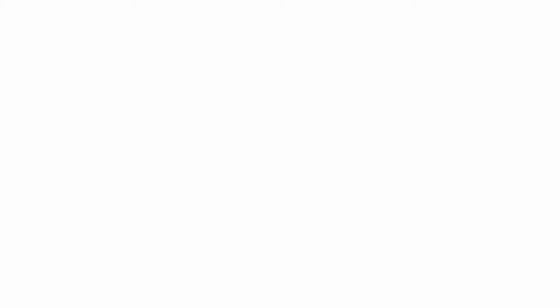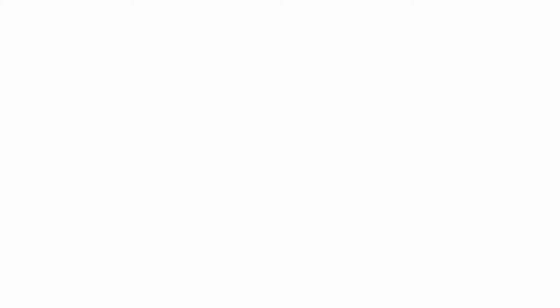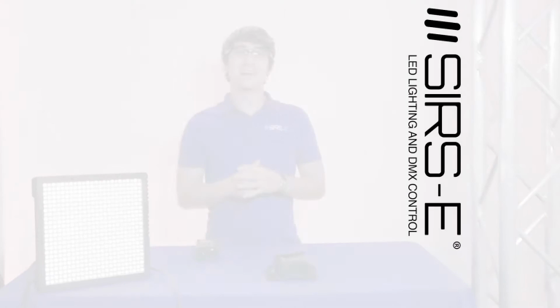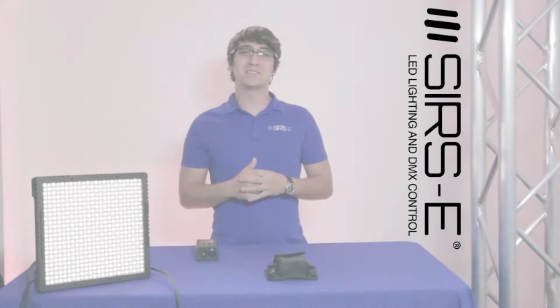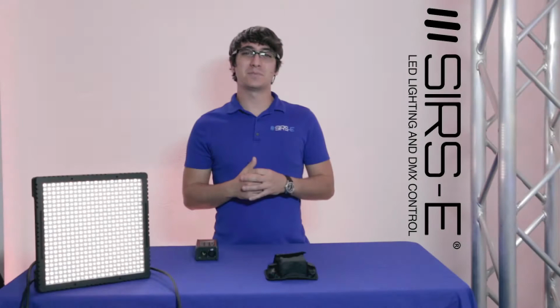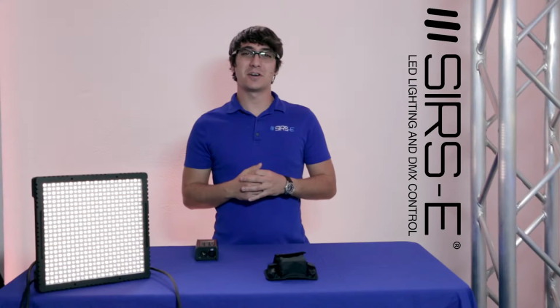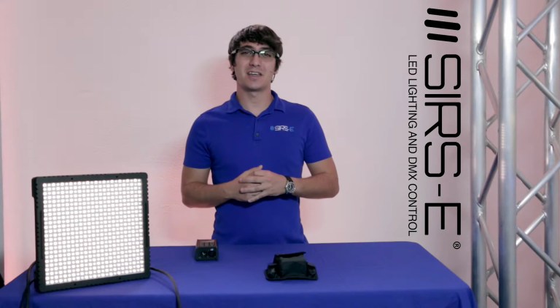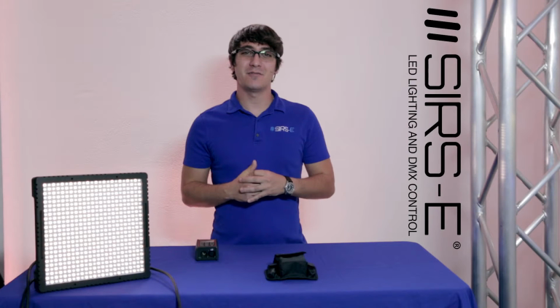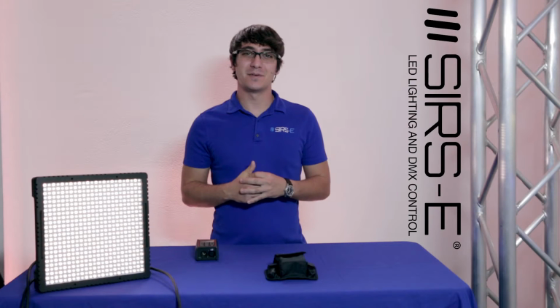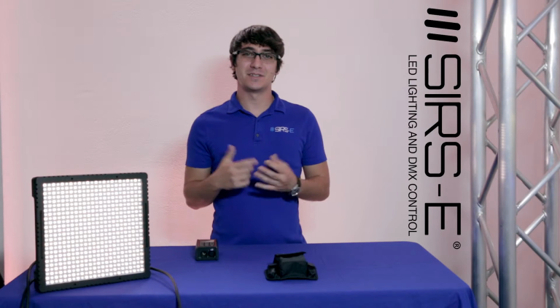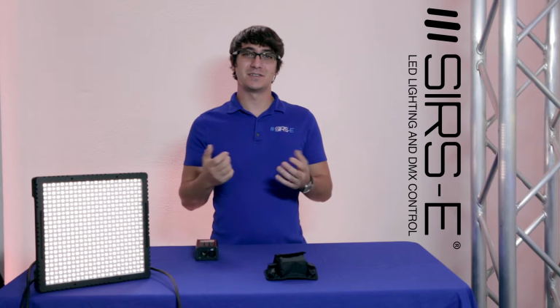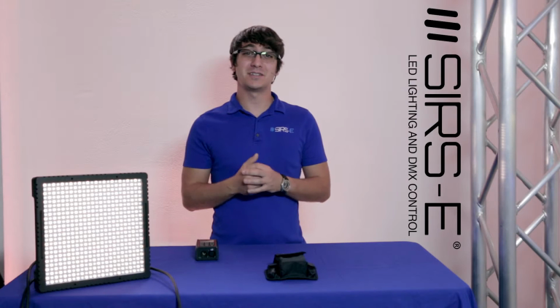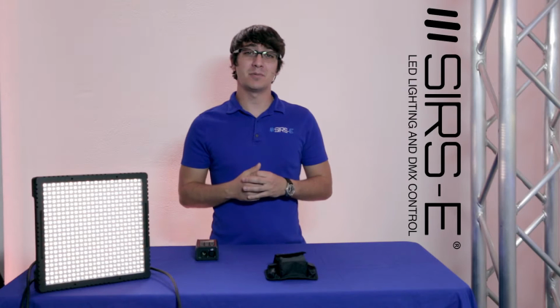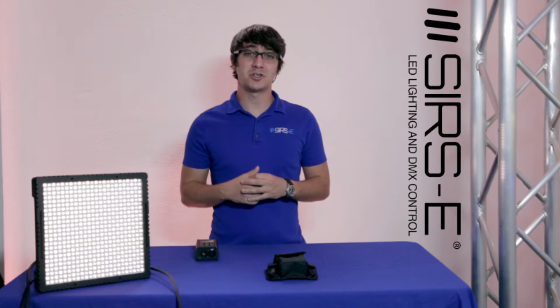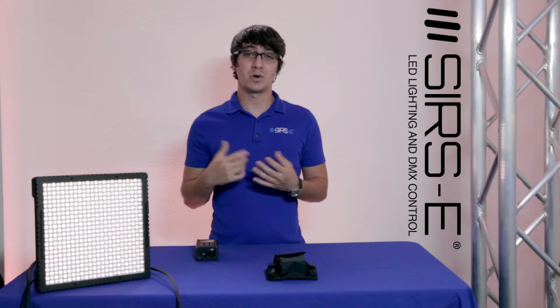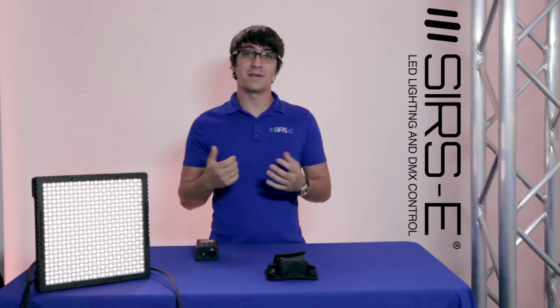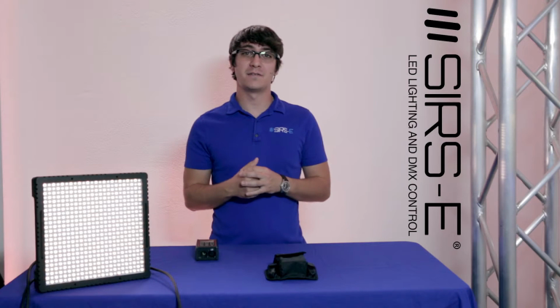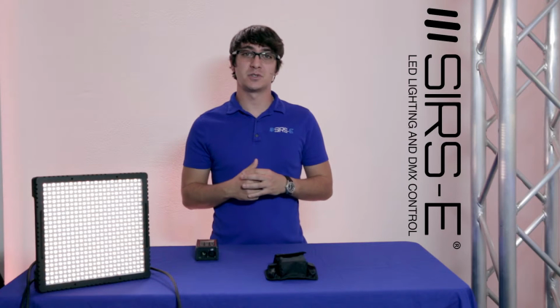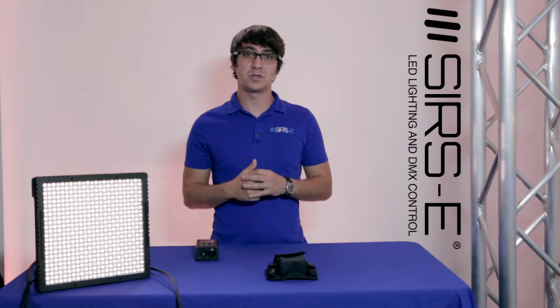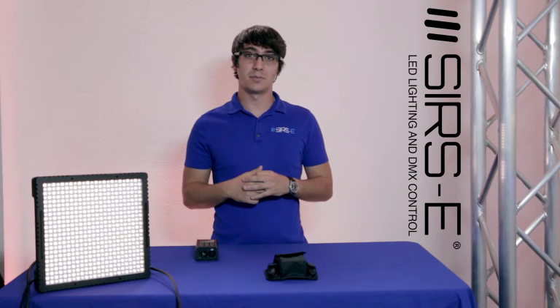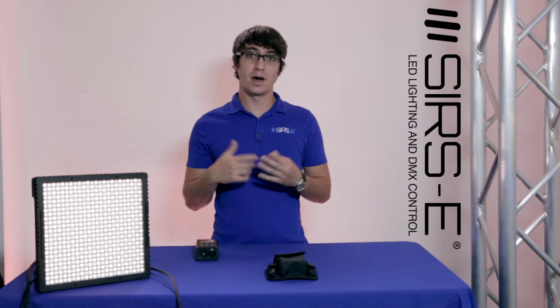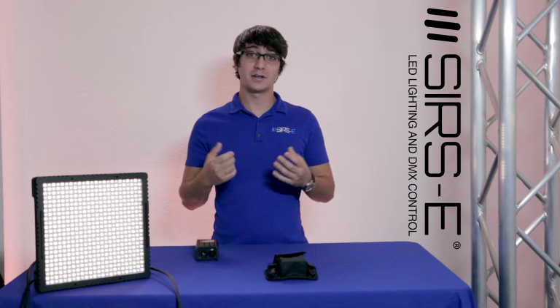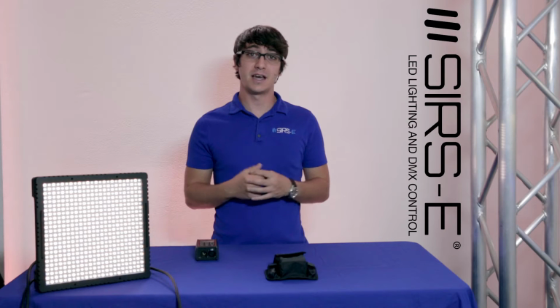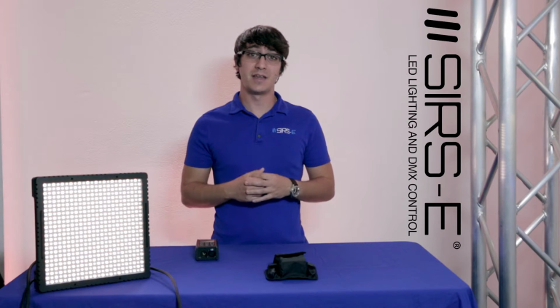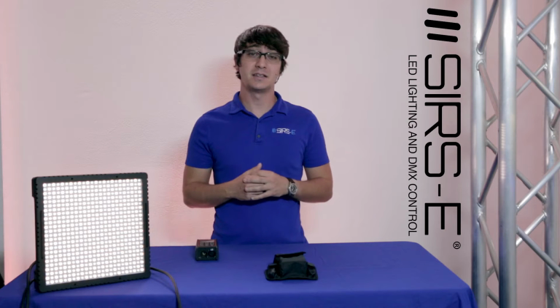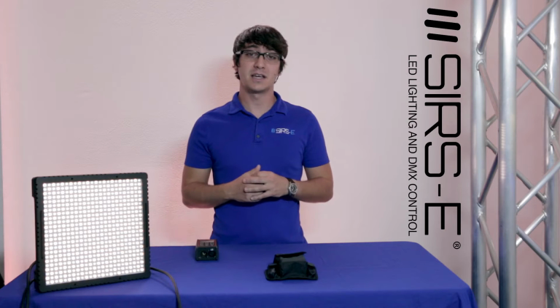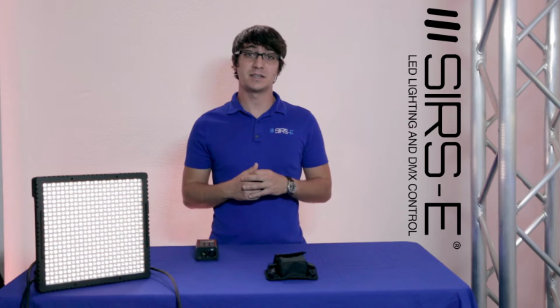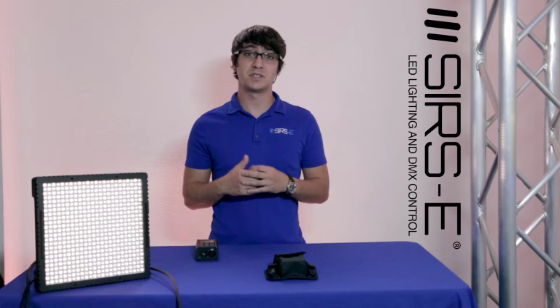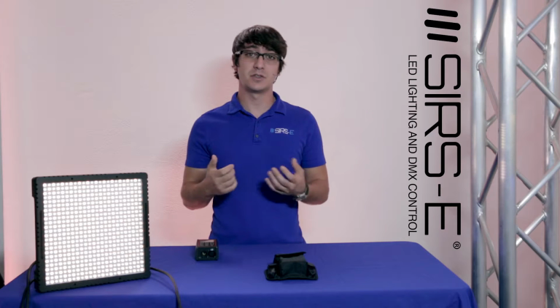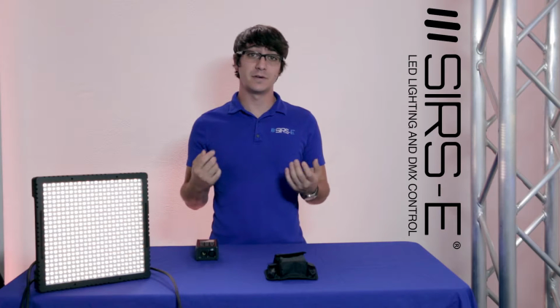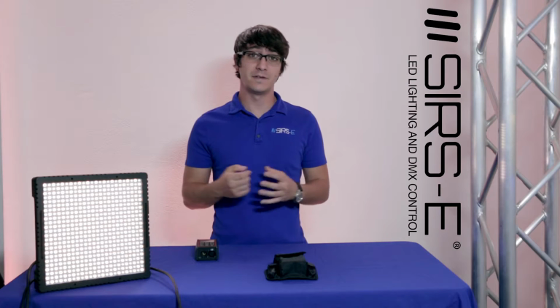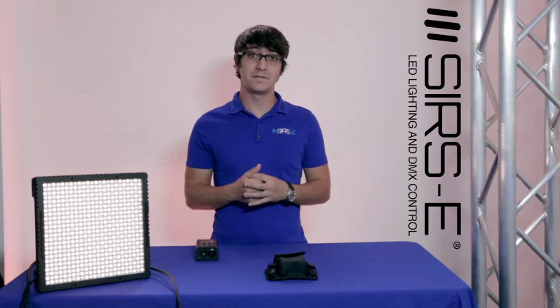Hey guys, this is Martin again from SearsD. Today I'm going to show you one of my favorite Switzerland products, and that is the XMT-350.